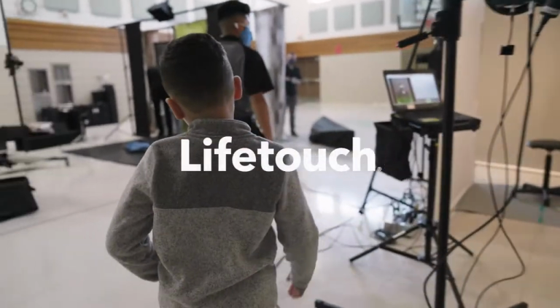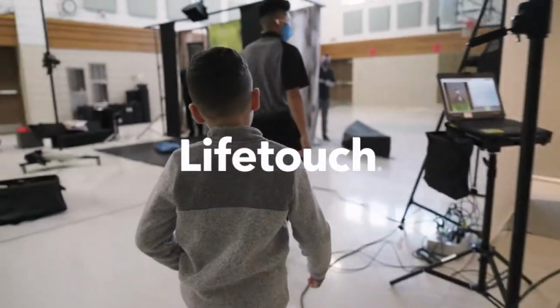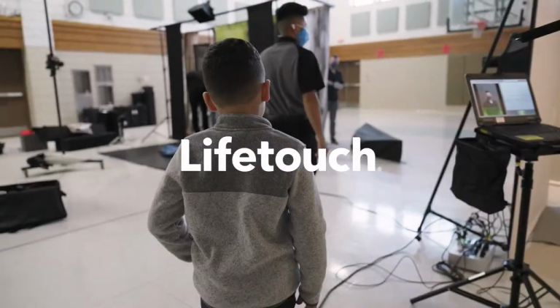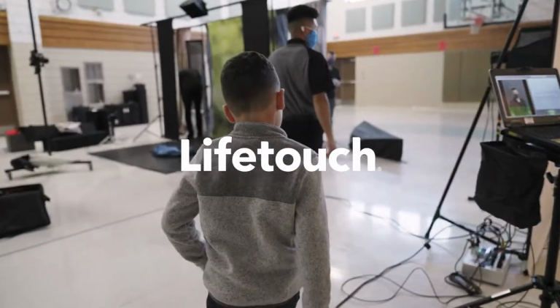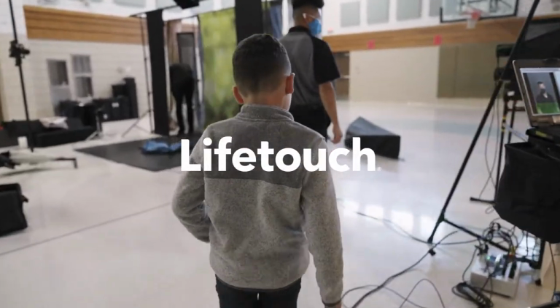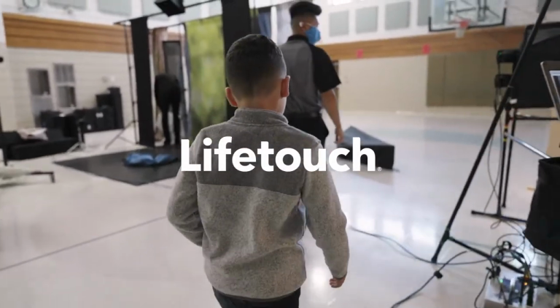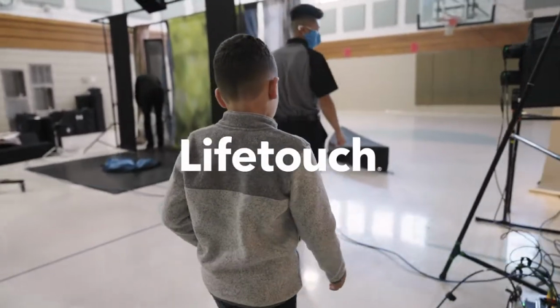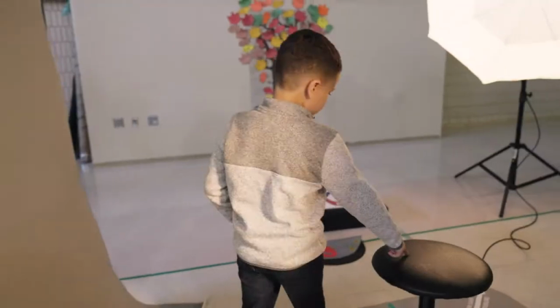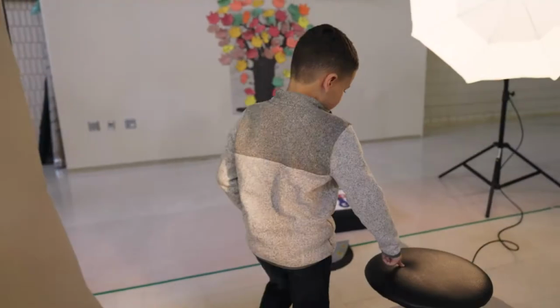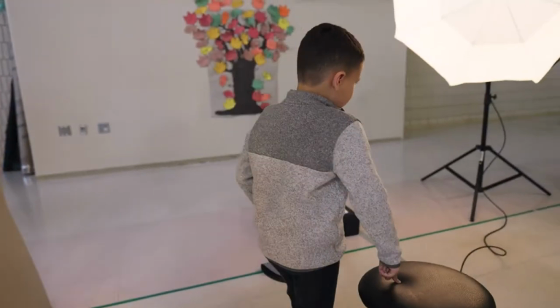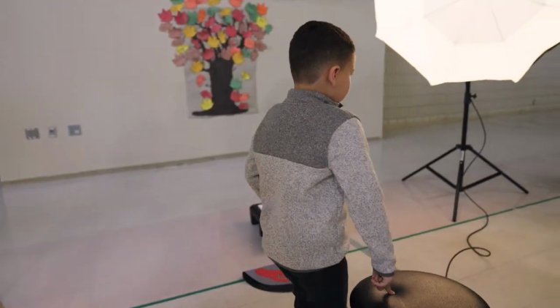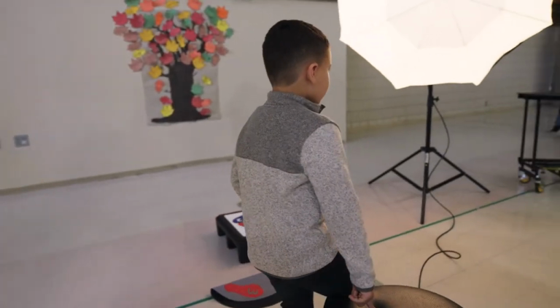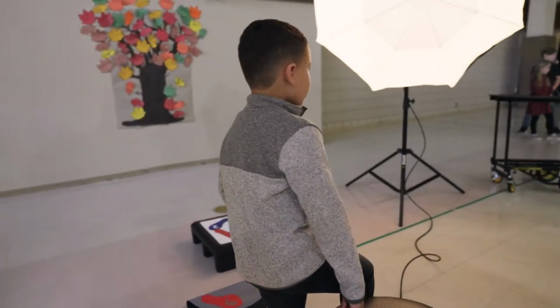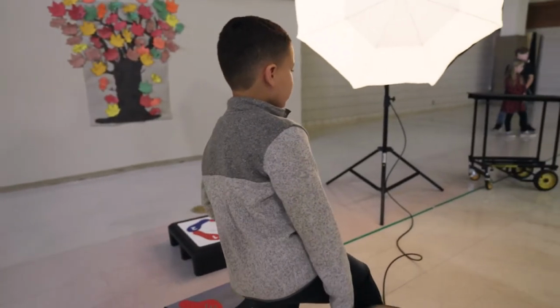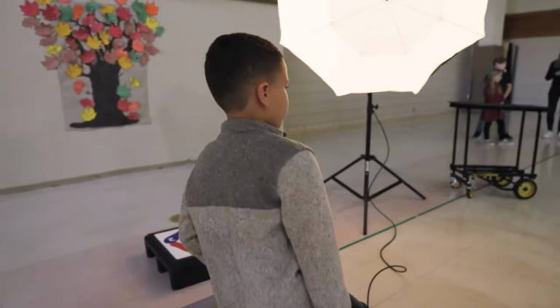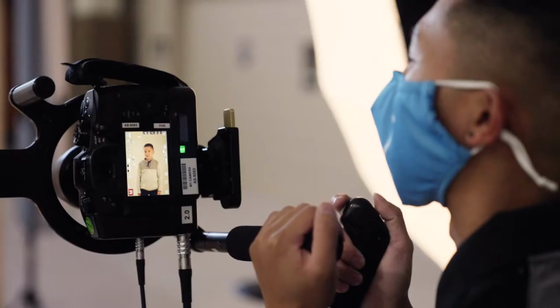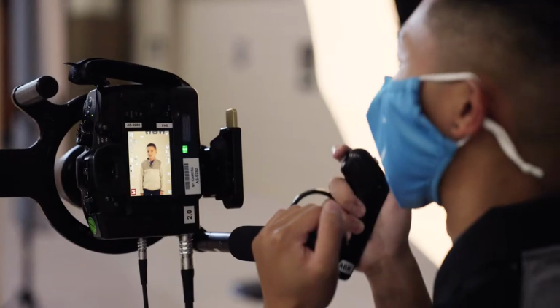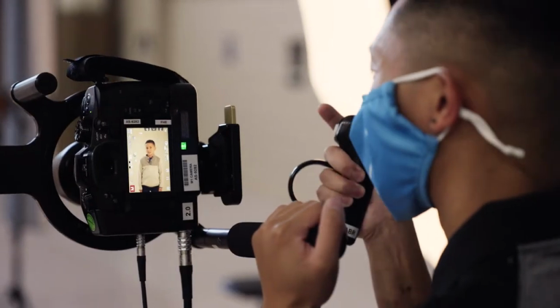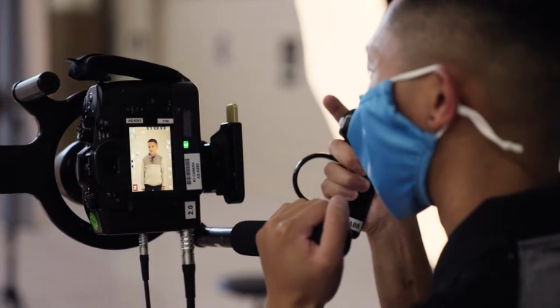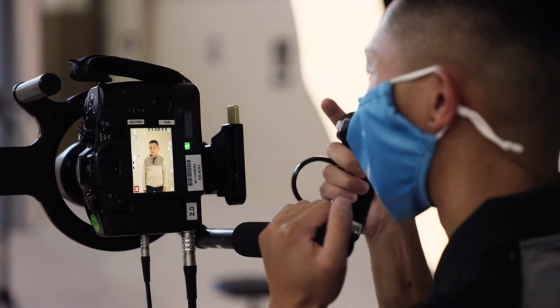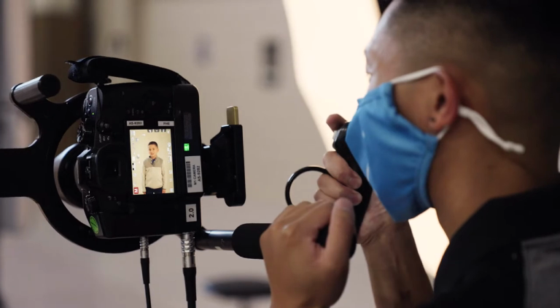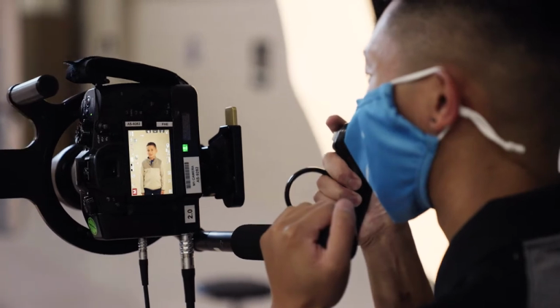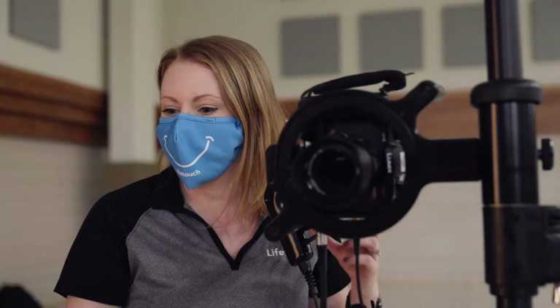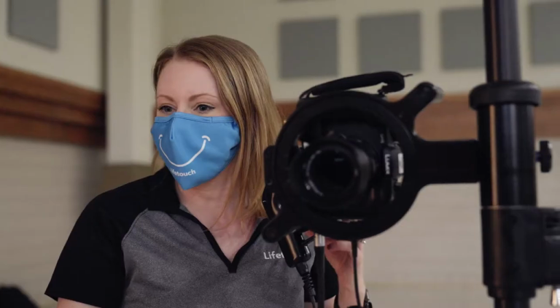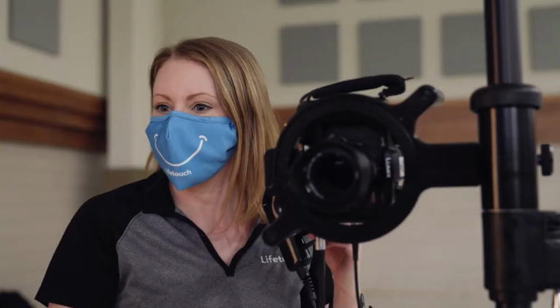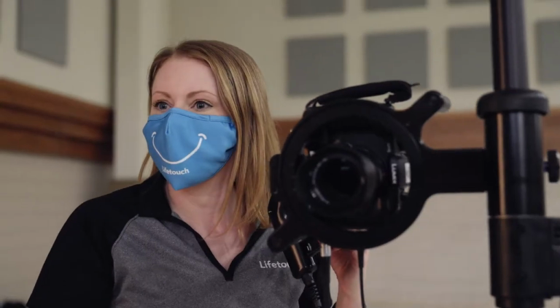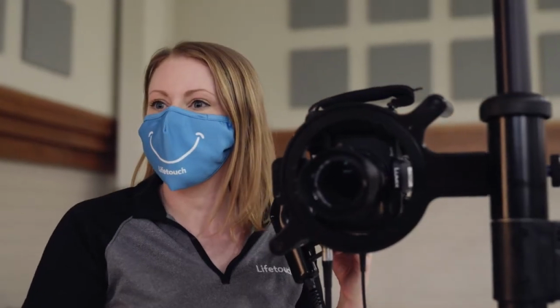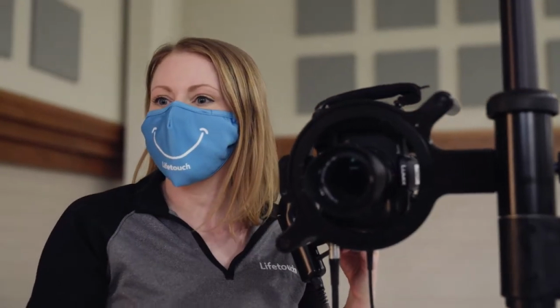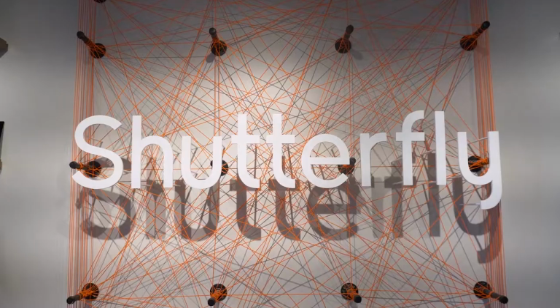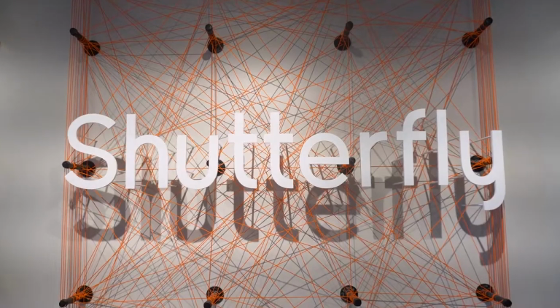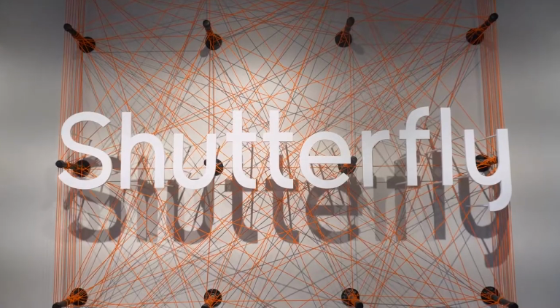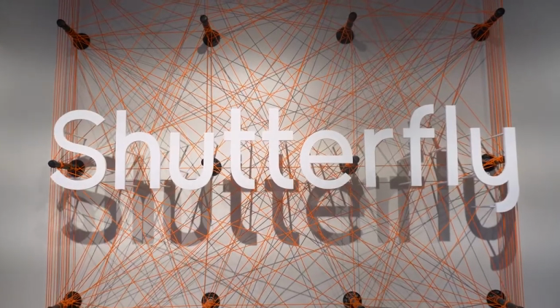At LifeTouch, we're celebrating the people and the stories behind the smiles we capture. LifeTouch is now part of the Shutterfly family.